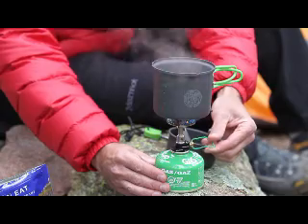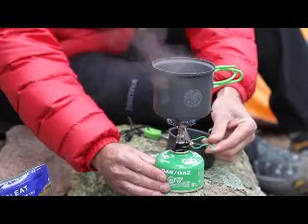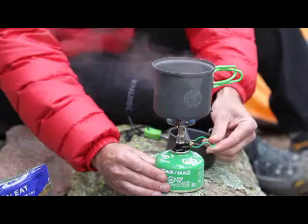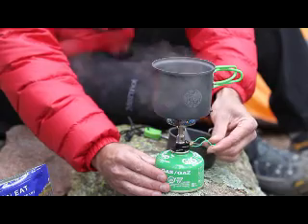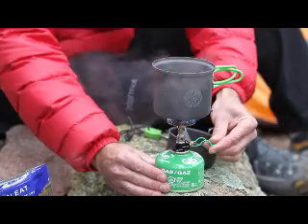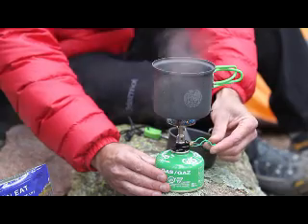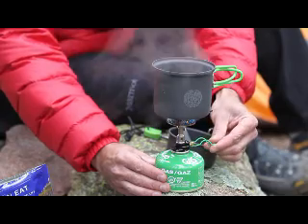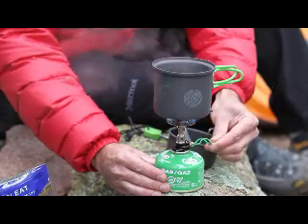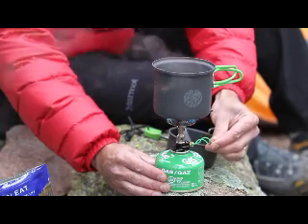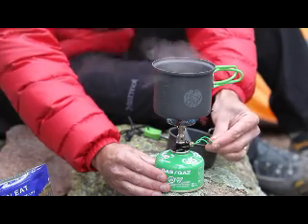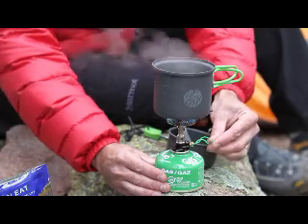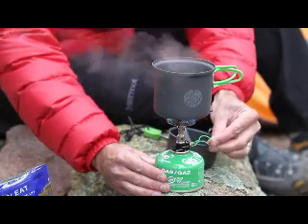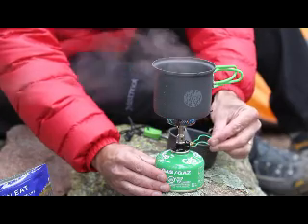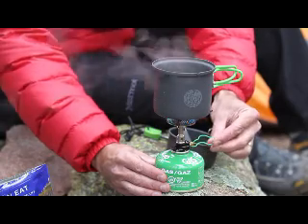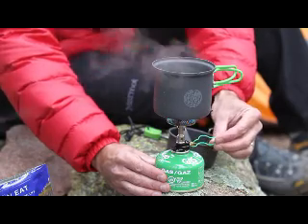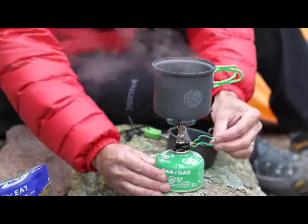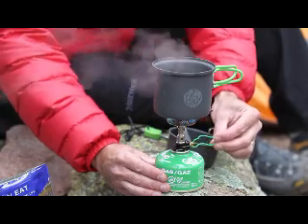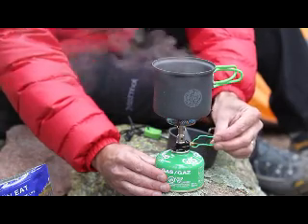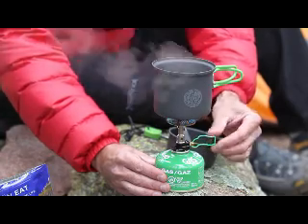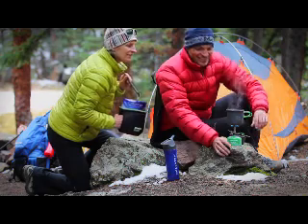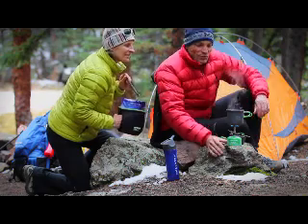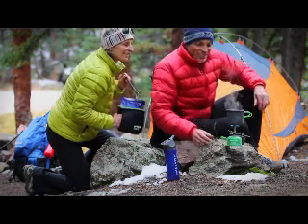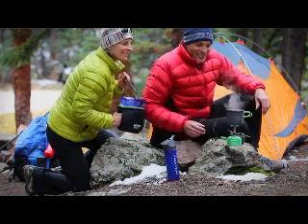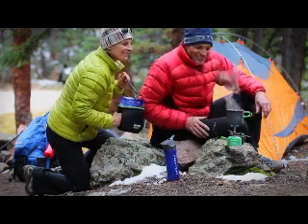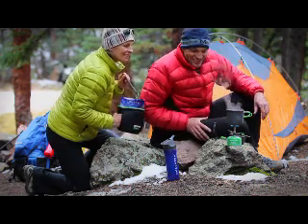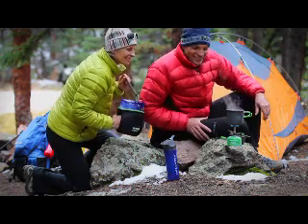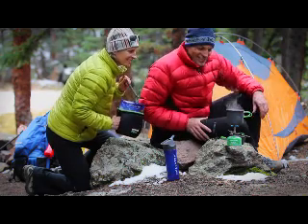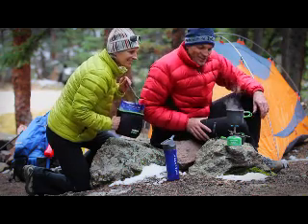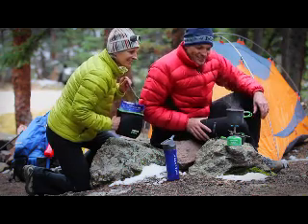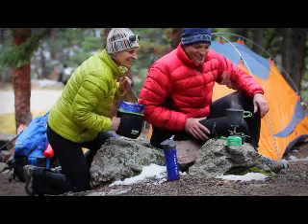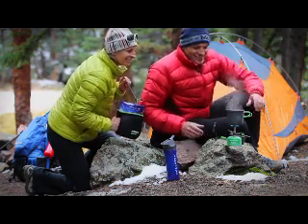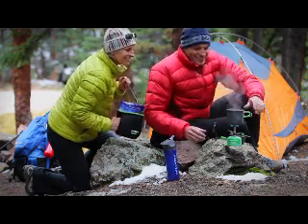Its fine heat adjustment control allows you to easily simmer sauces and cook a wider variety of food without scorching.